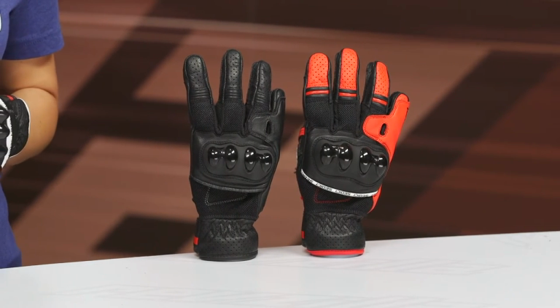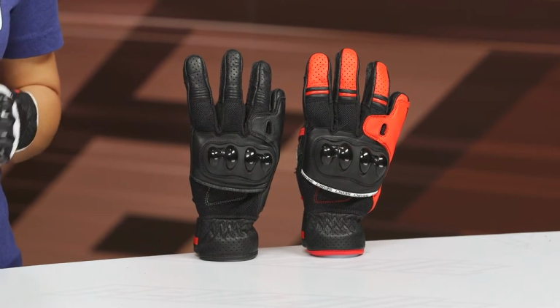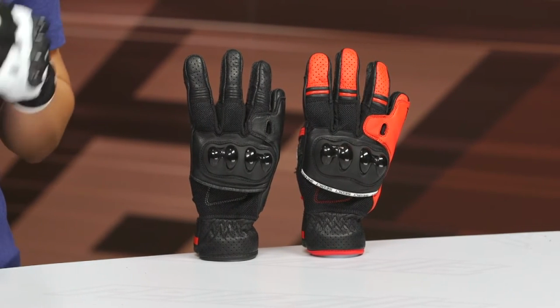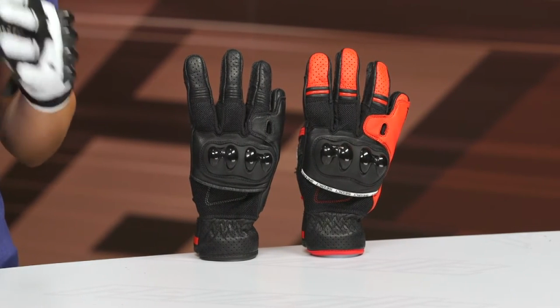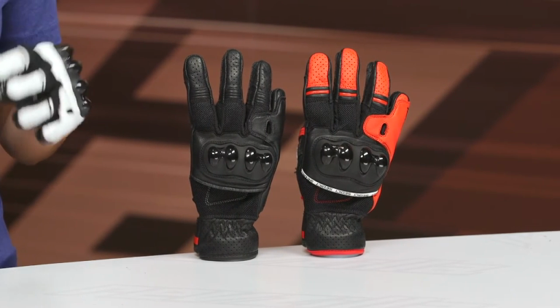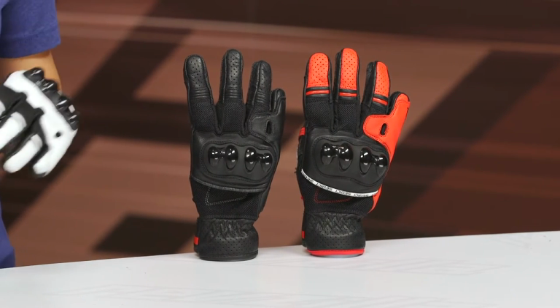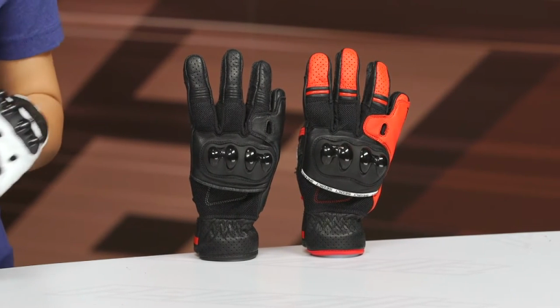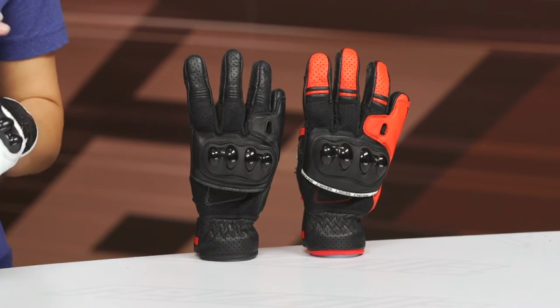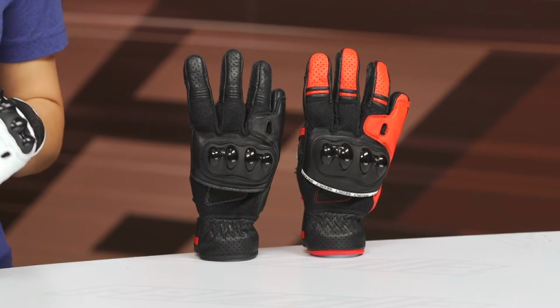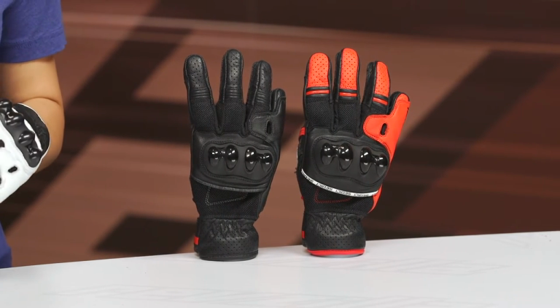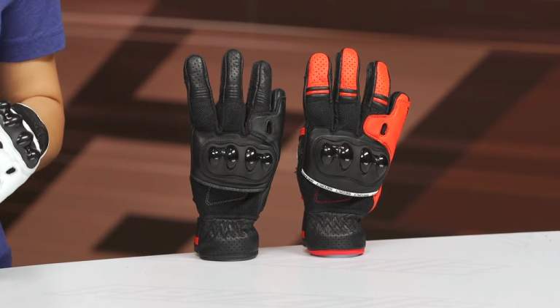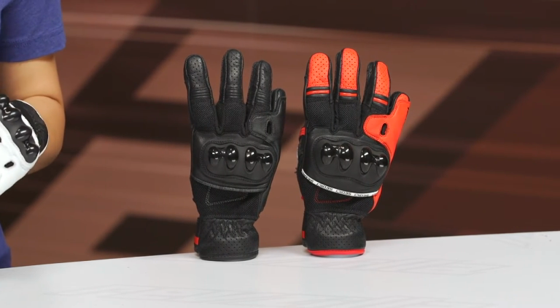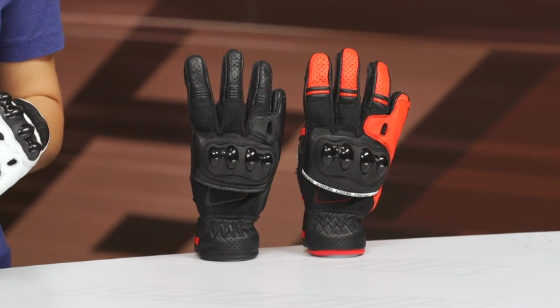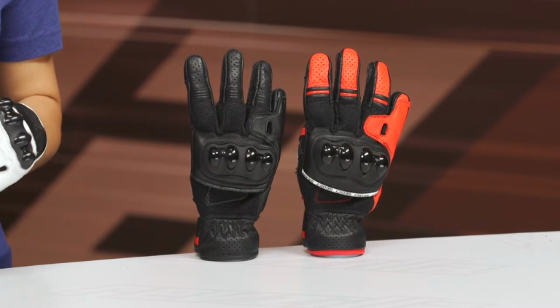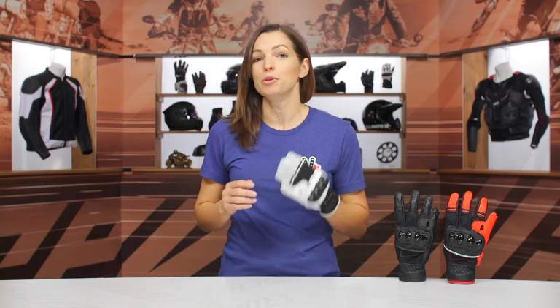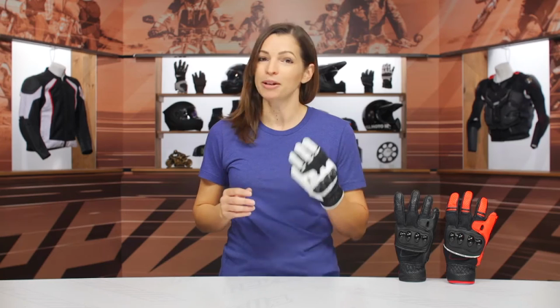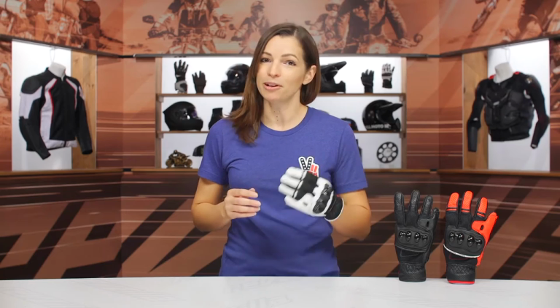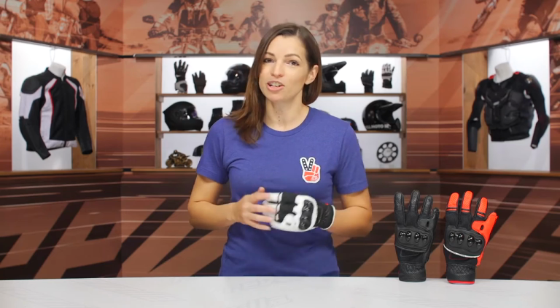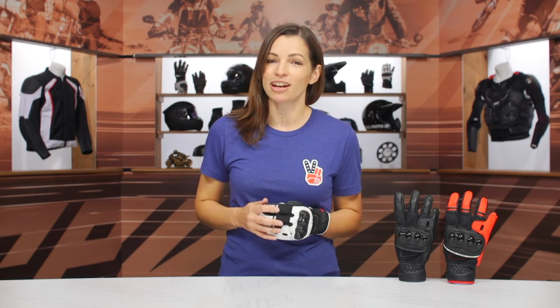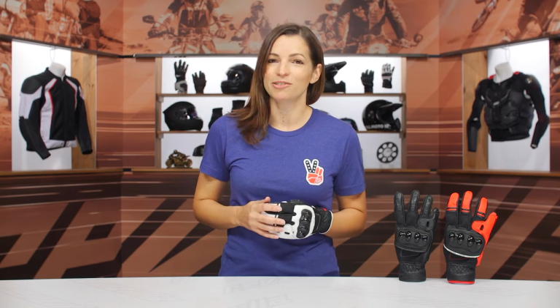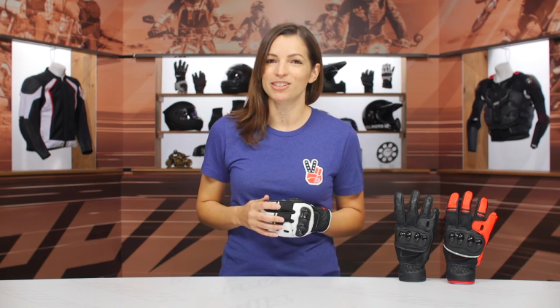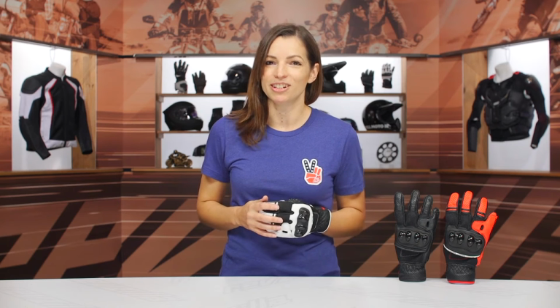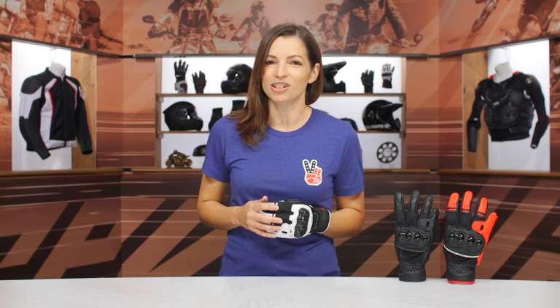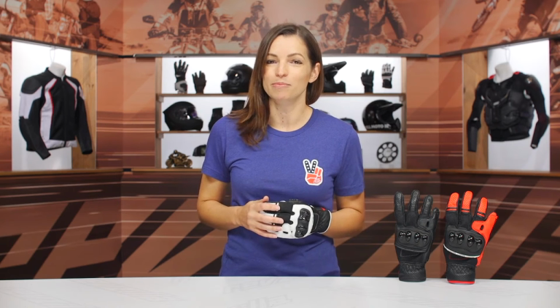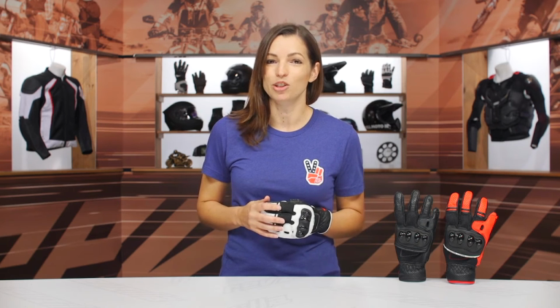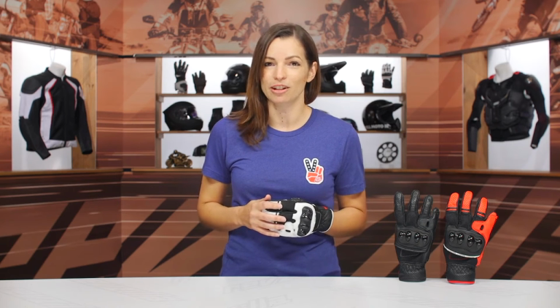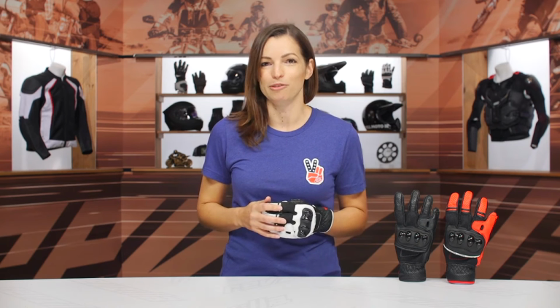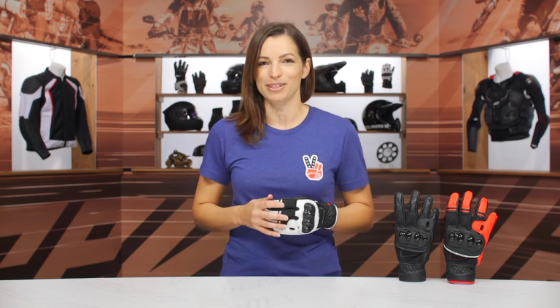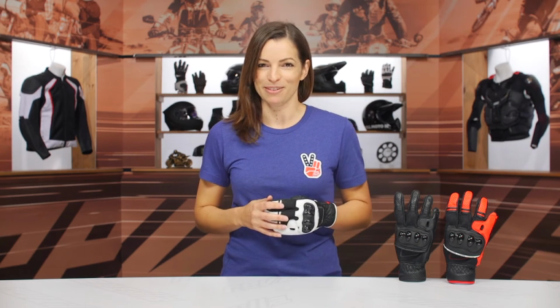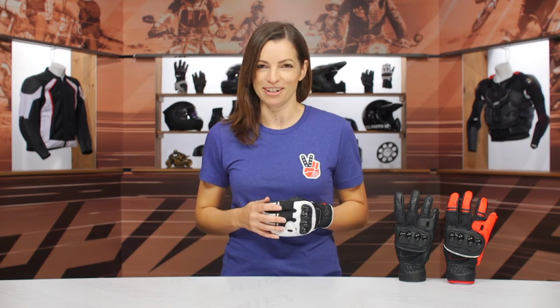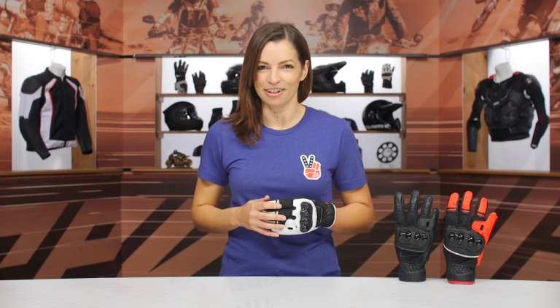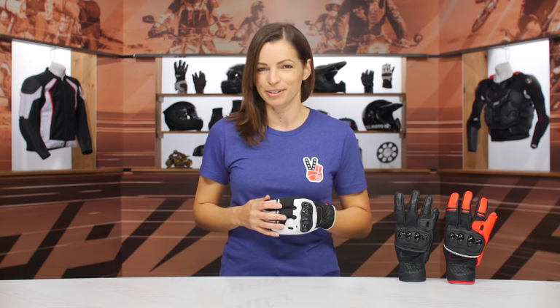Now, if you really want a full leather construction glove, you might want to check out the Sedici Mijello Women's Riding Gloves.